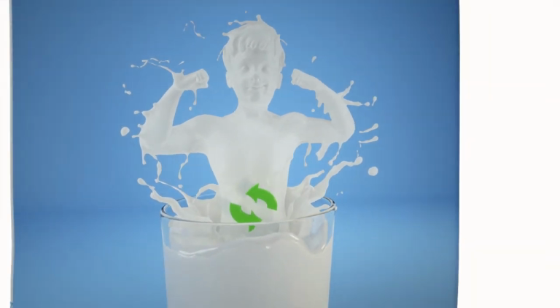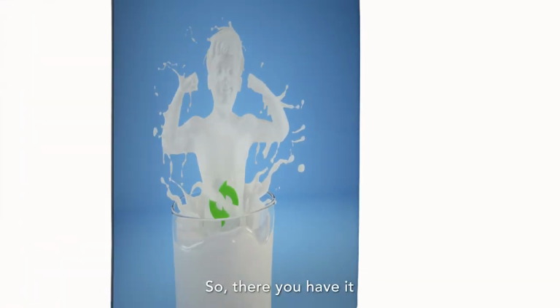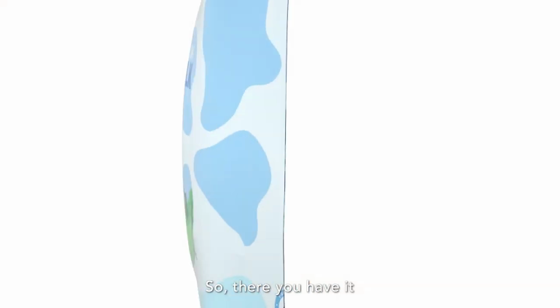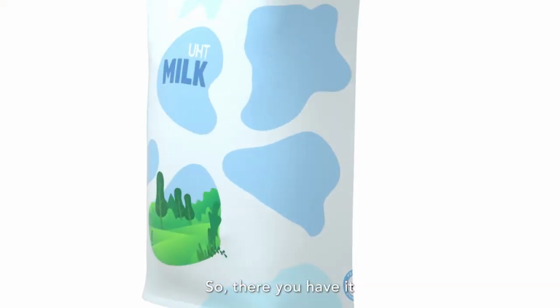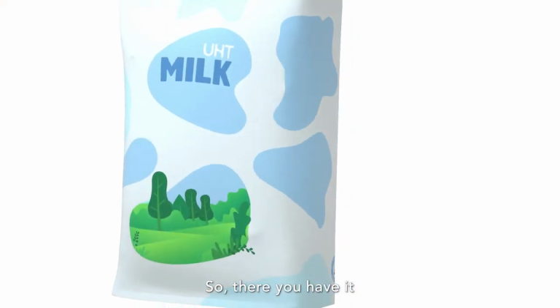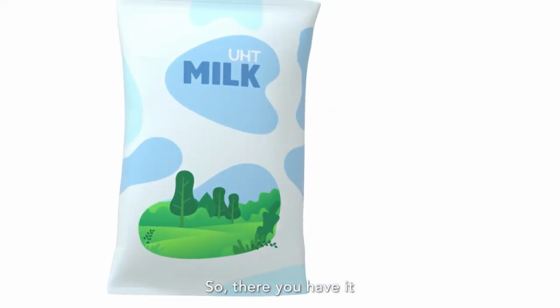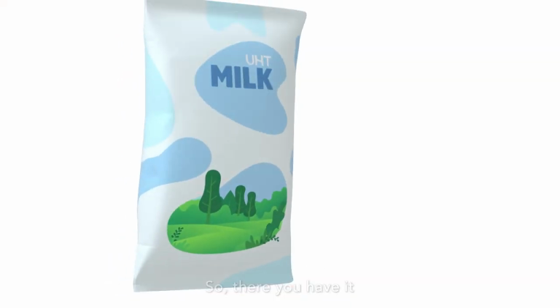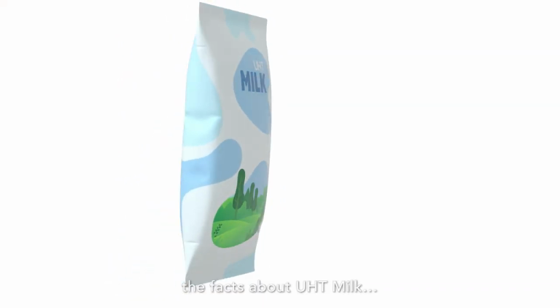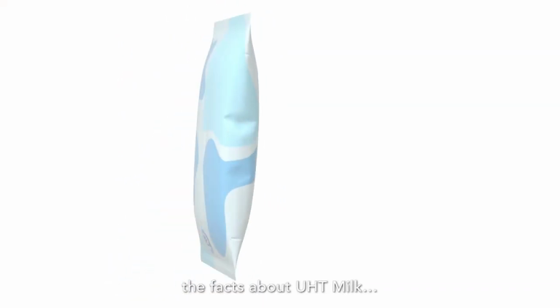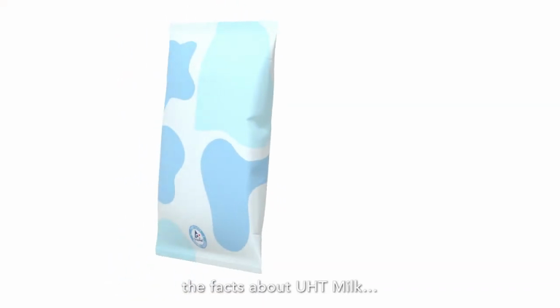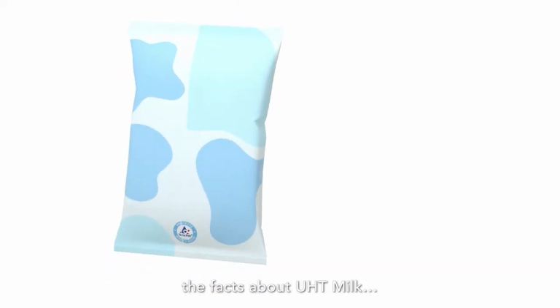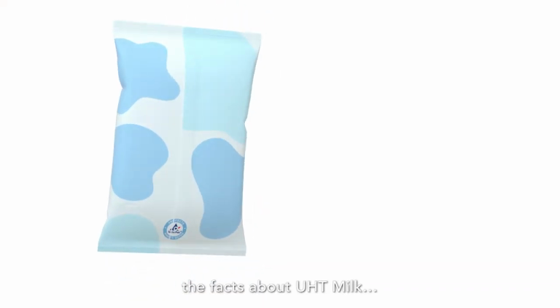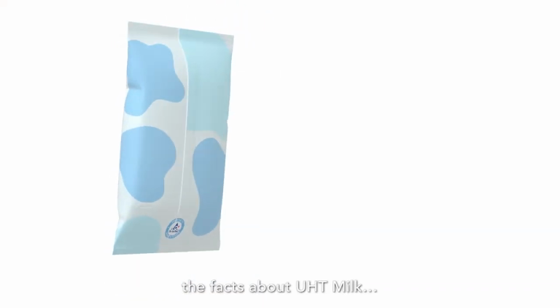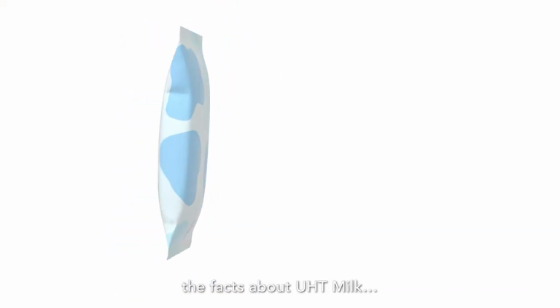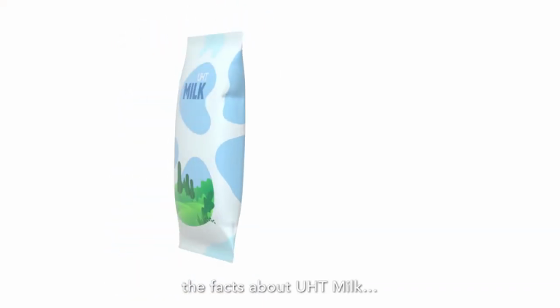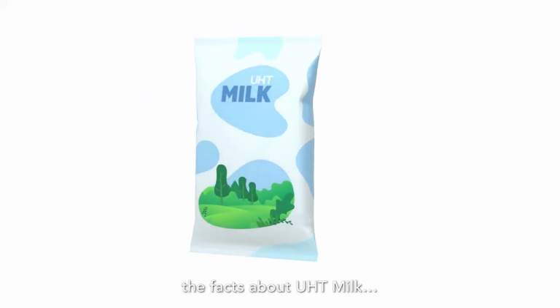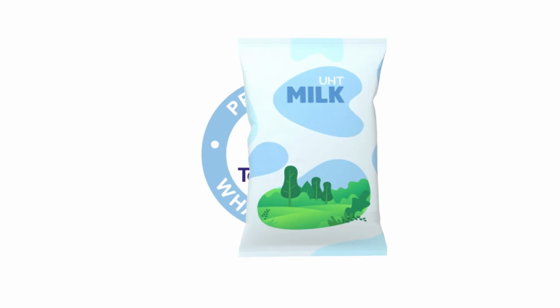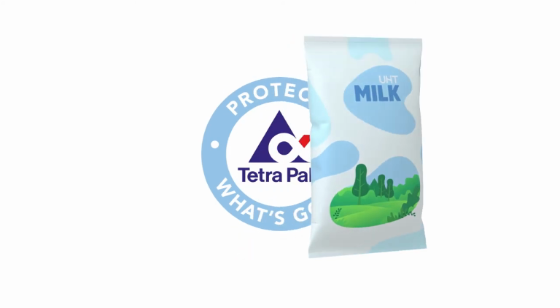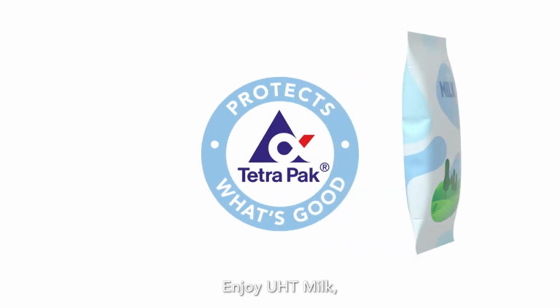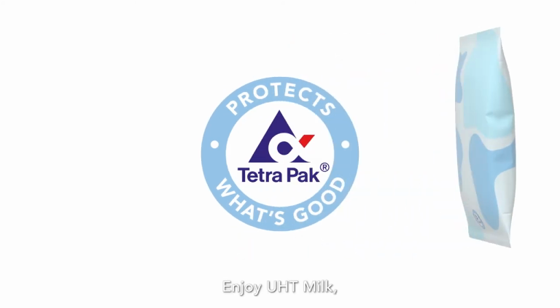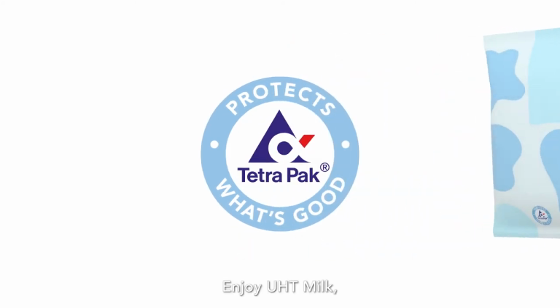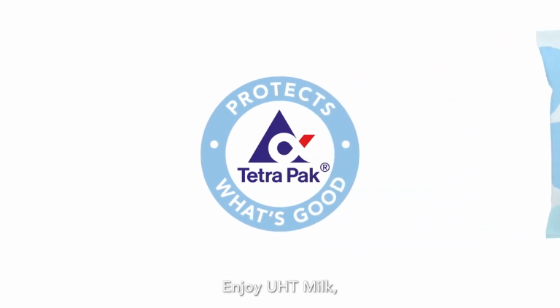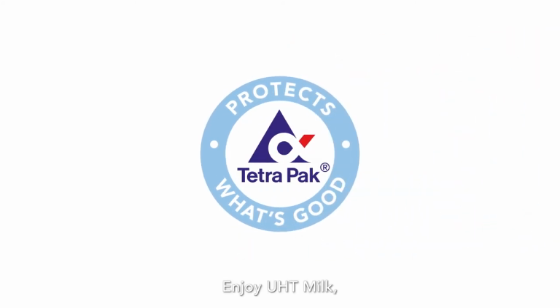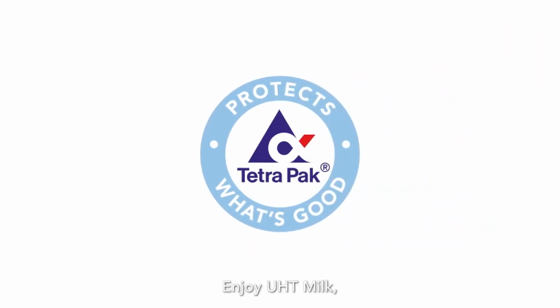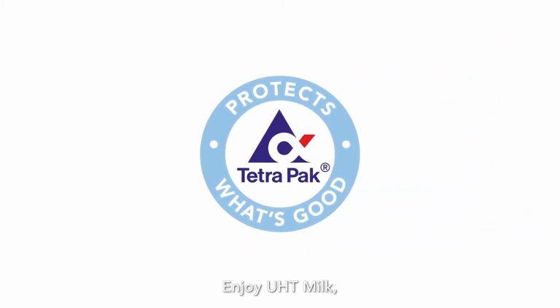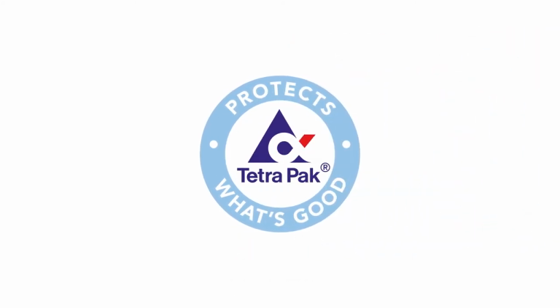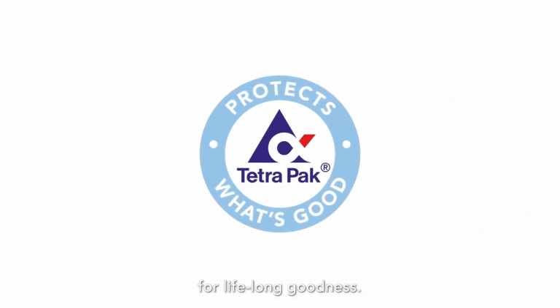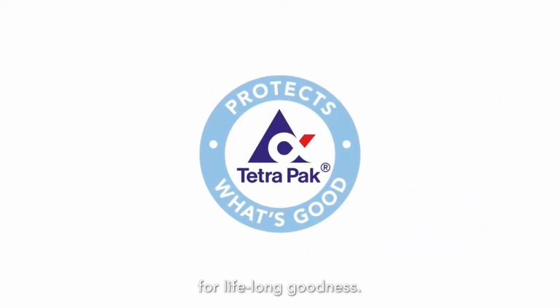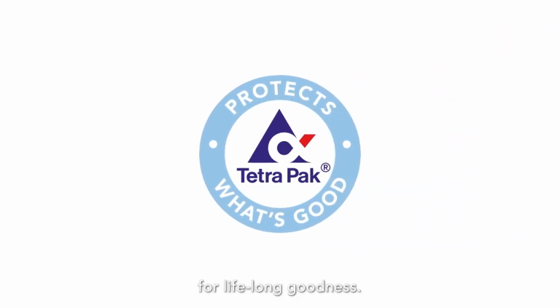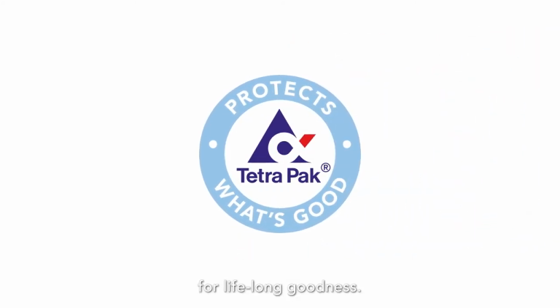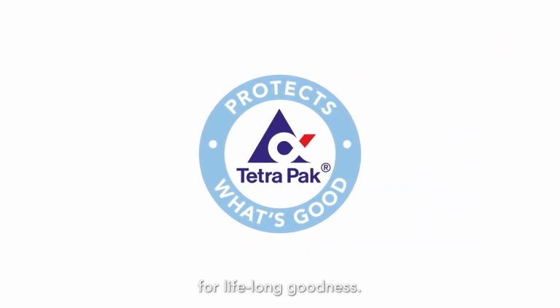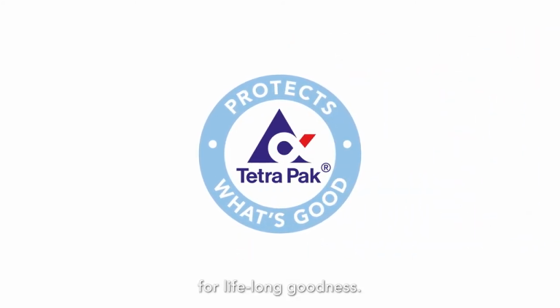So, there you have it — the facts about UHT milk. Enjoy UHT milk for lifelong goodness.